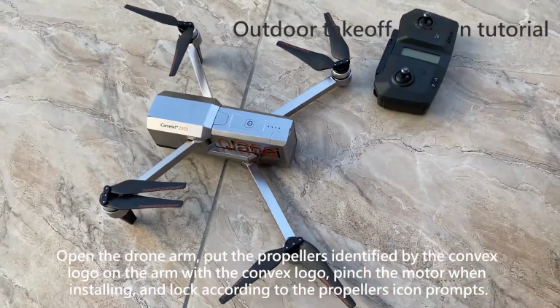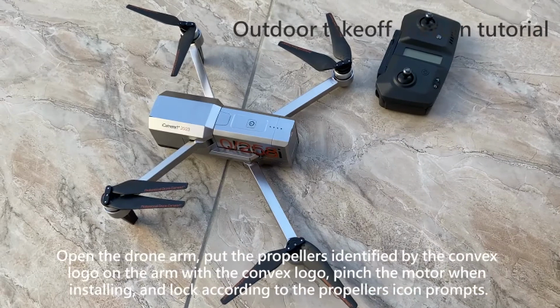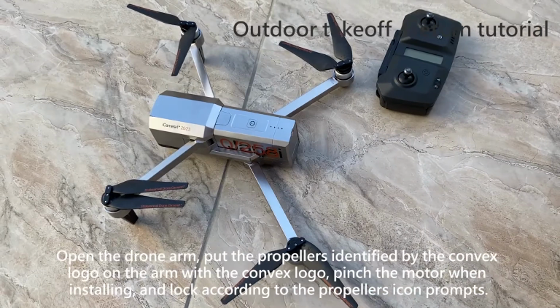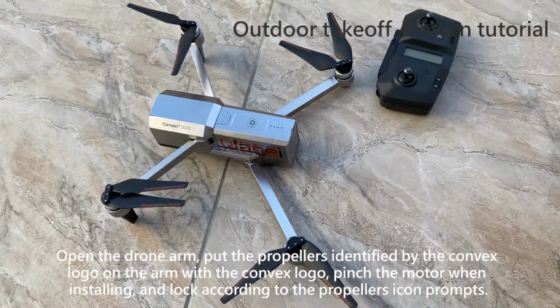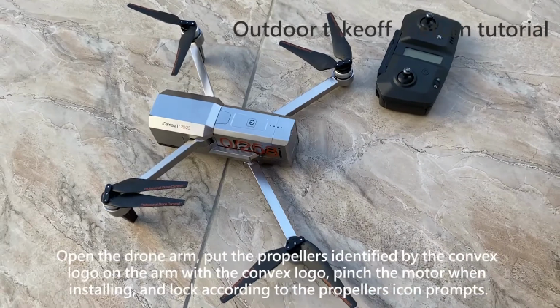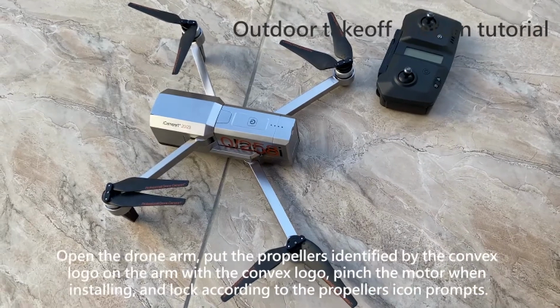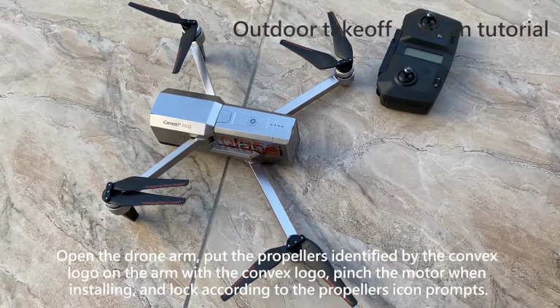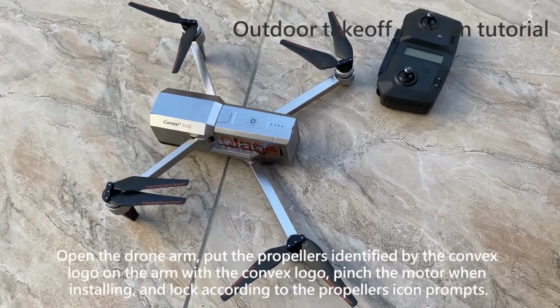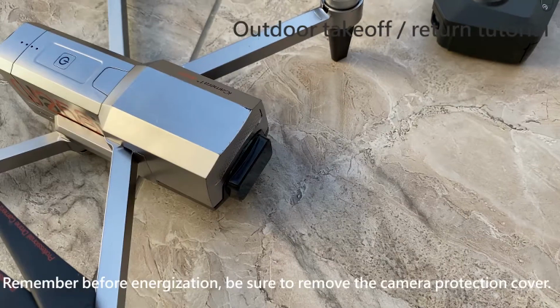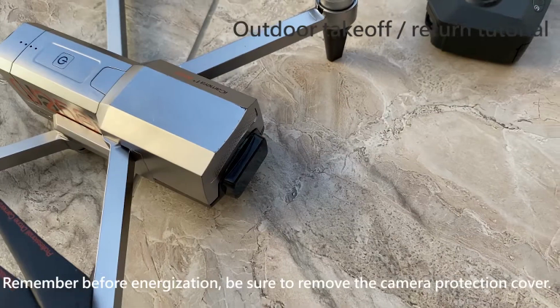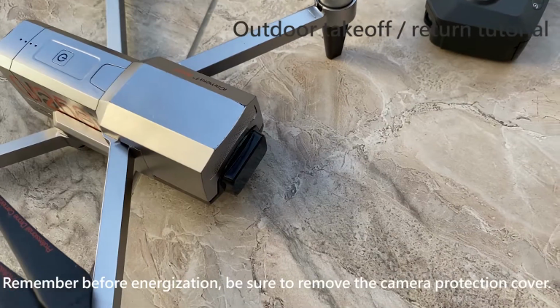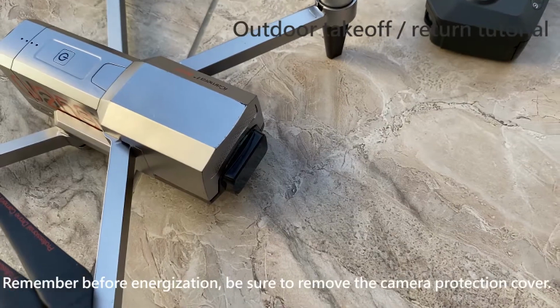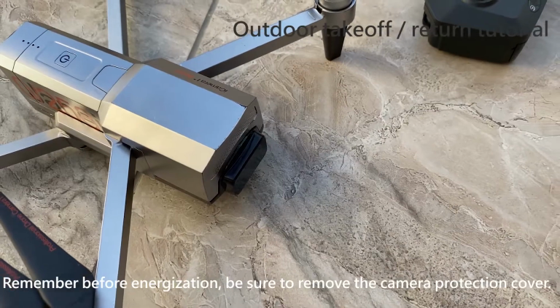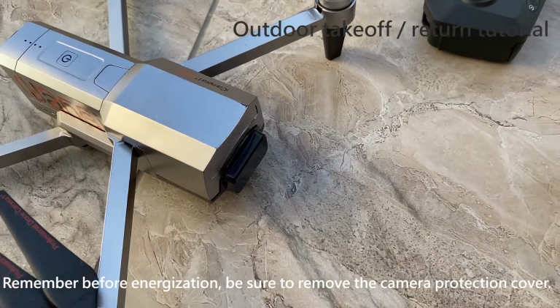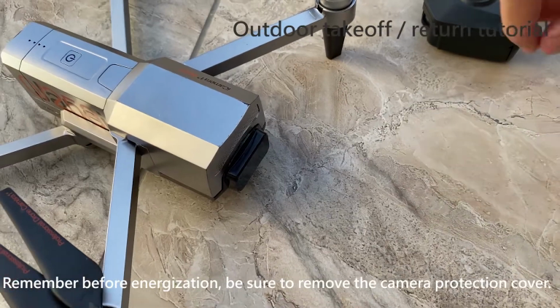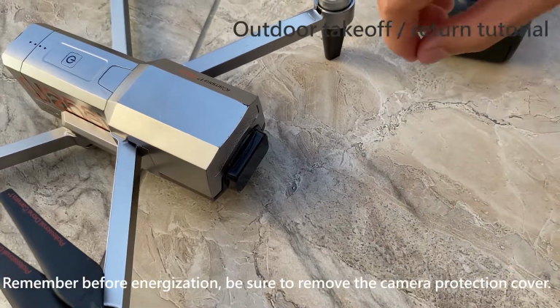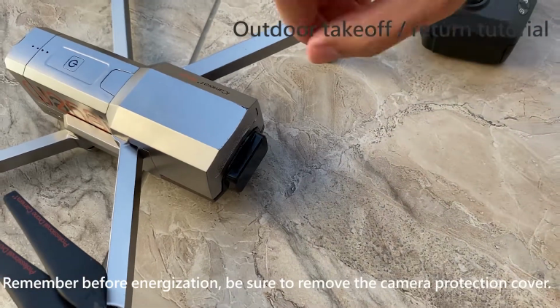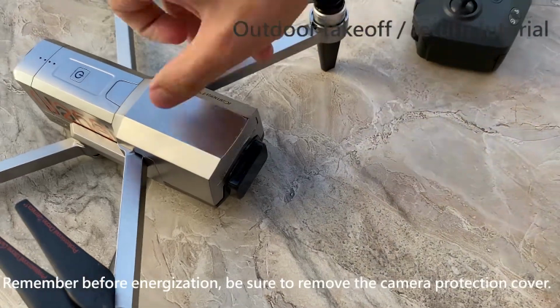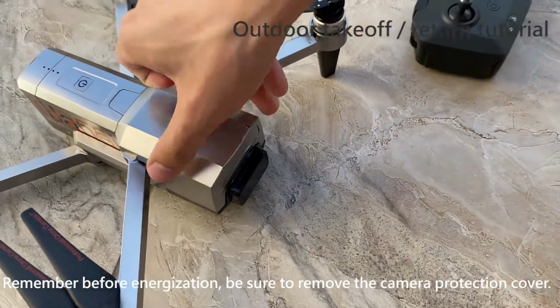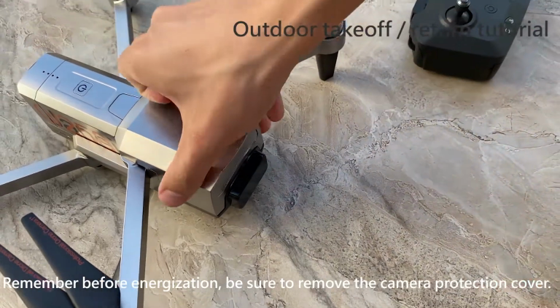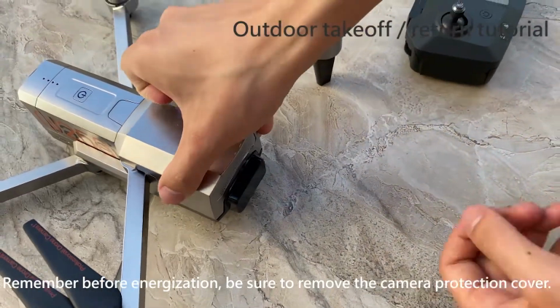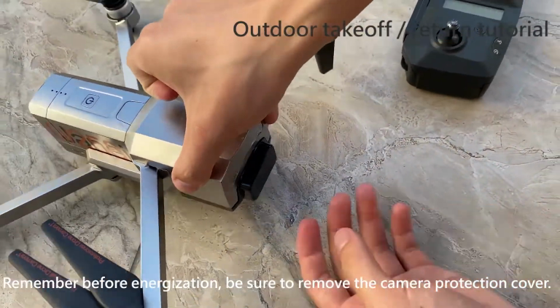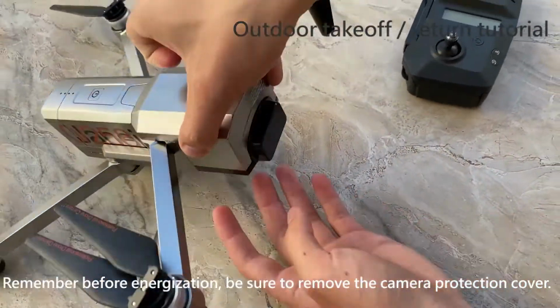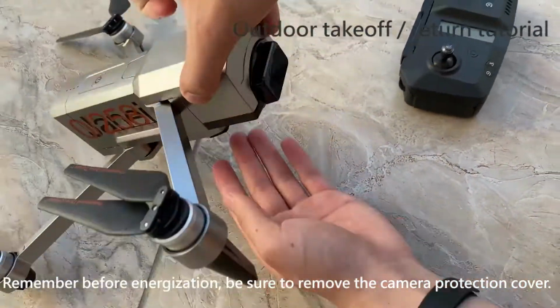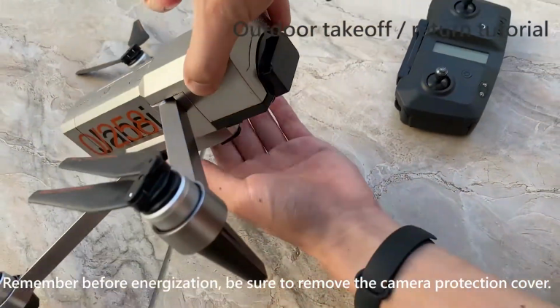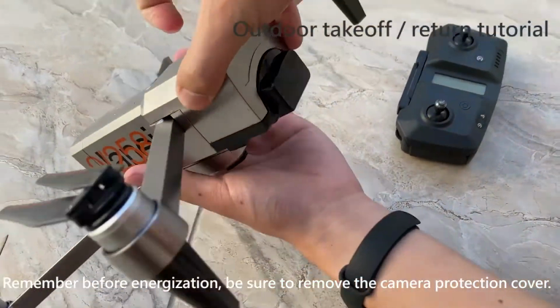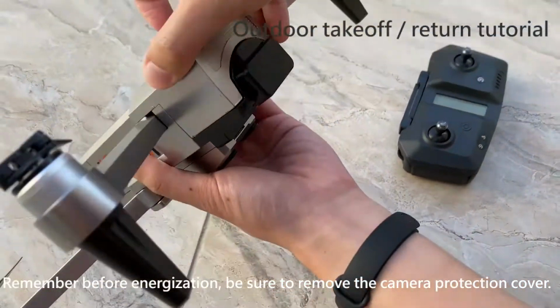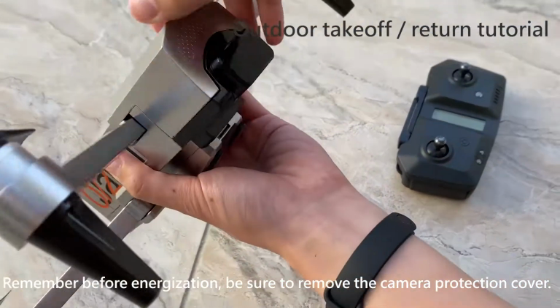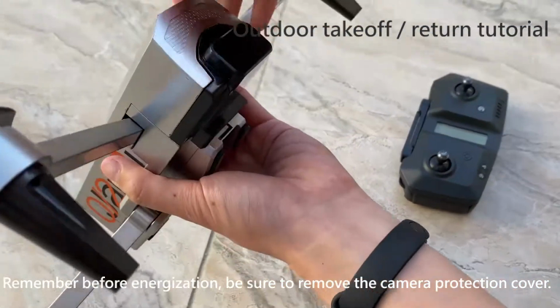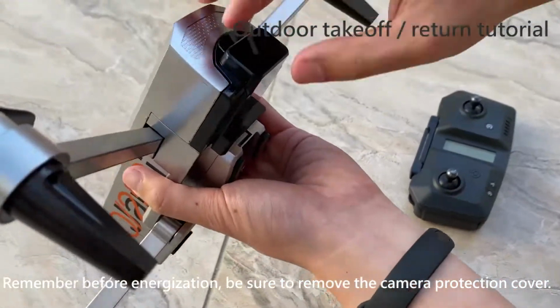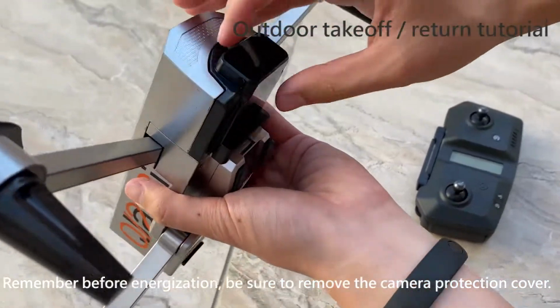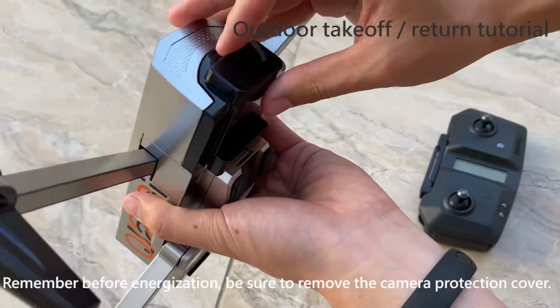For more information, visit www.convex.com.au. Remember, before energization, be sure to remove the camera protection cover.